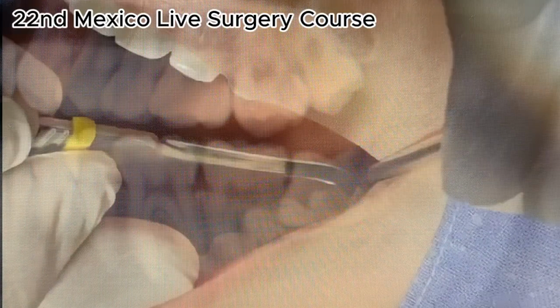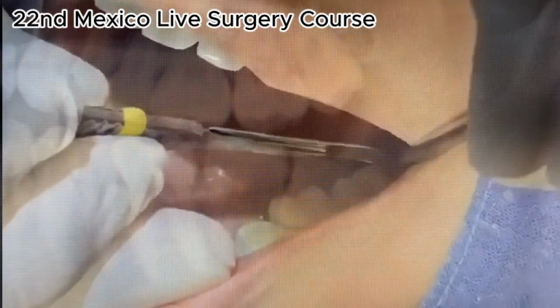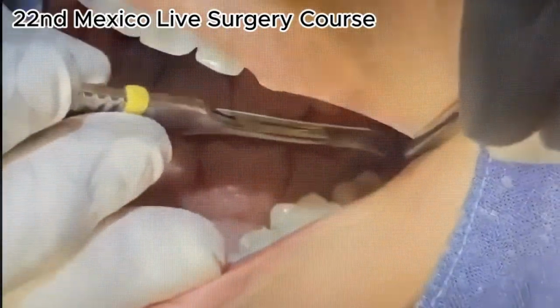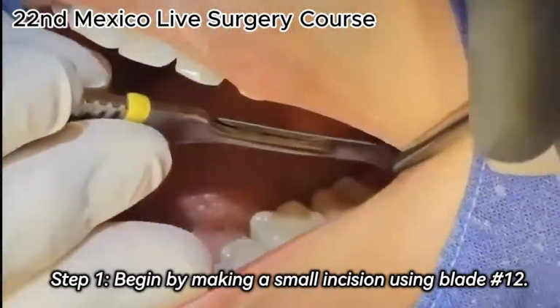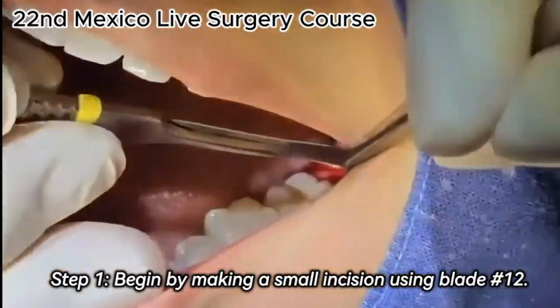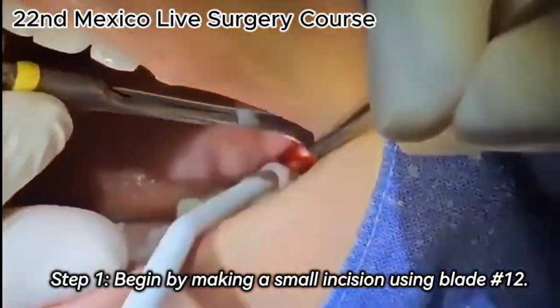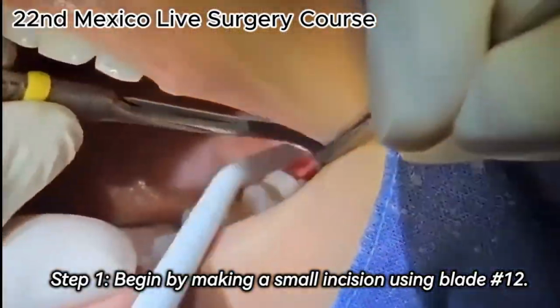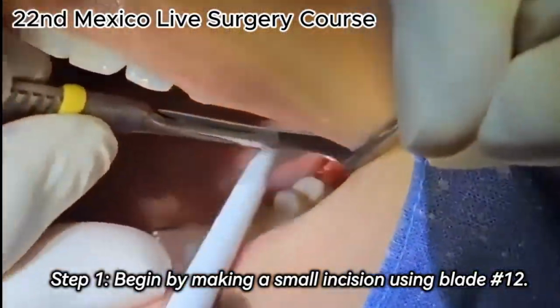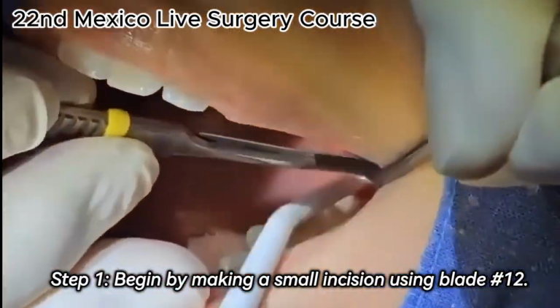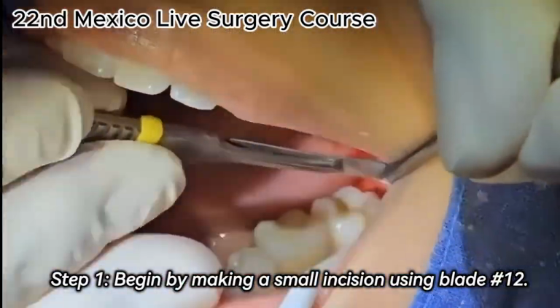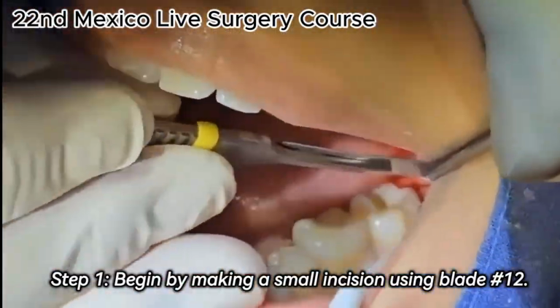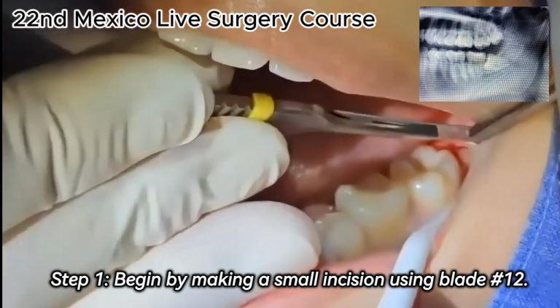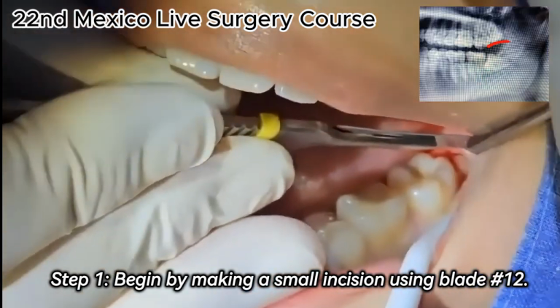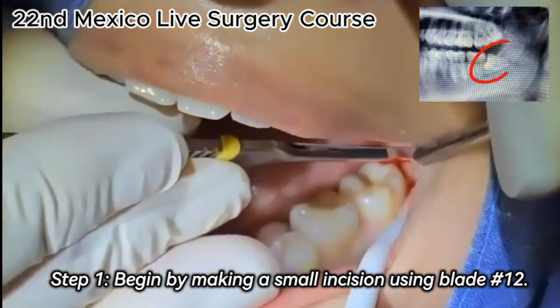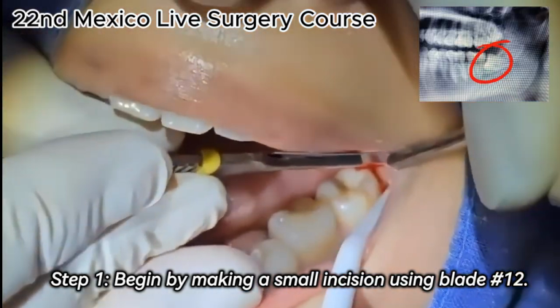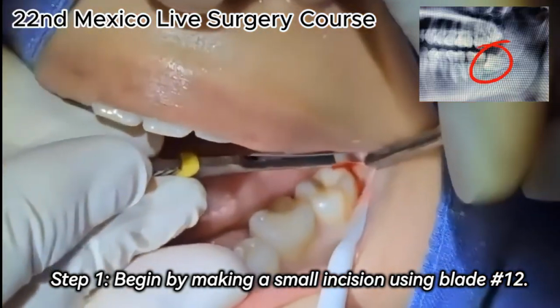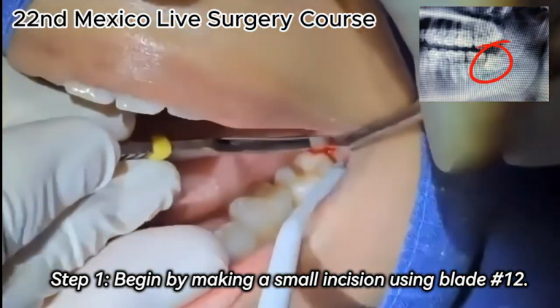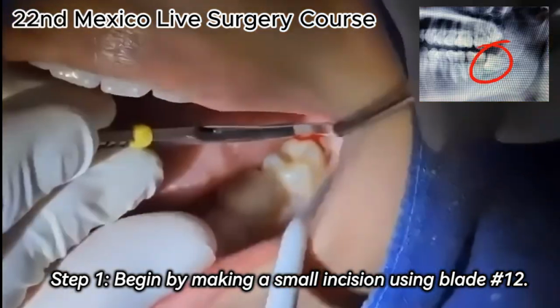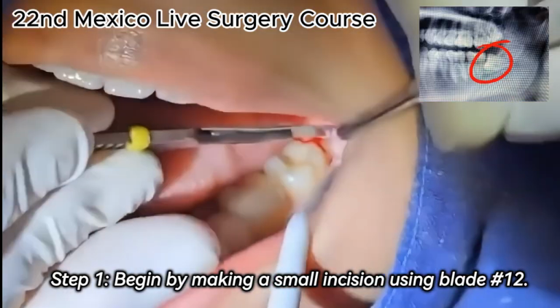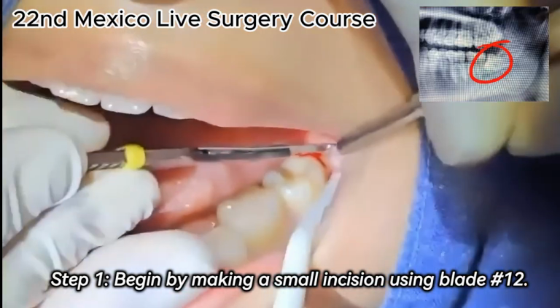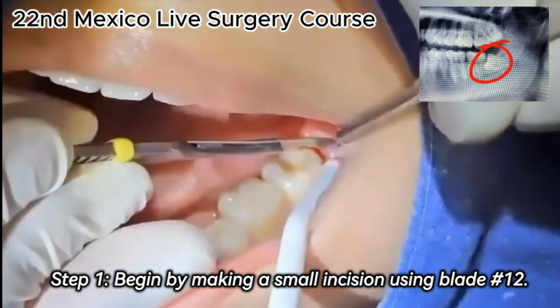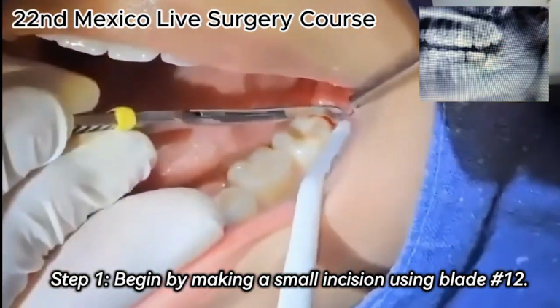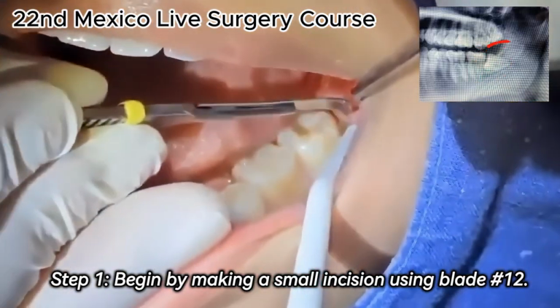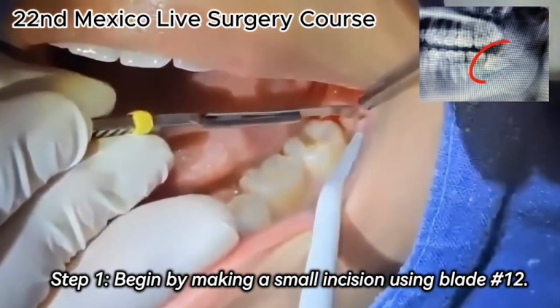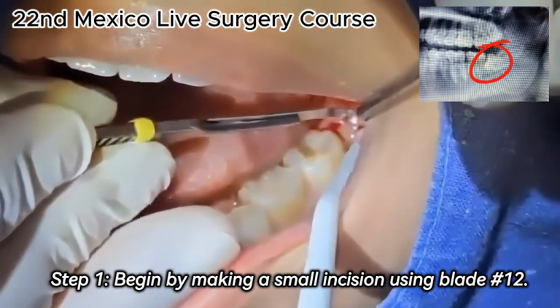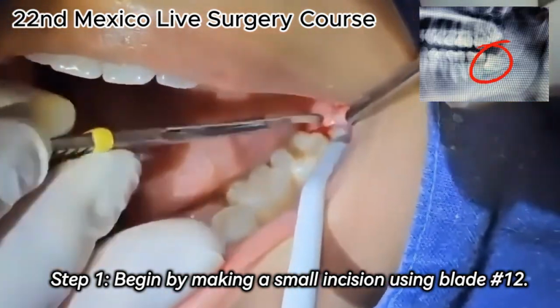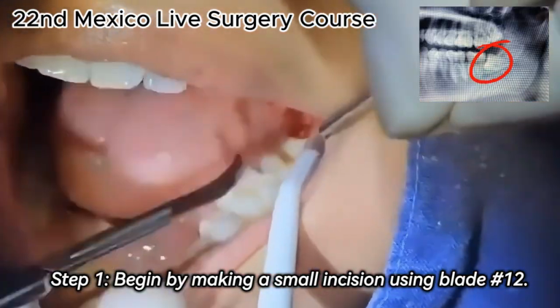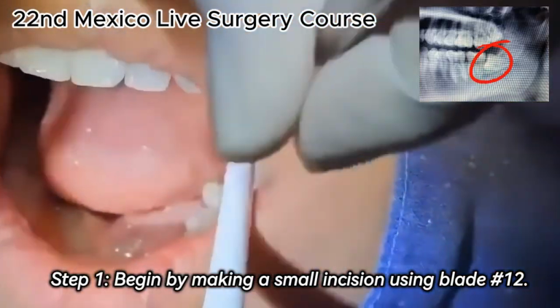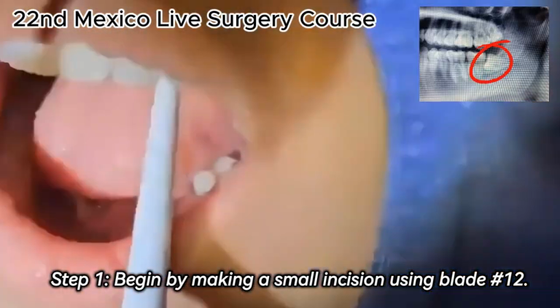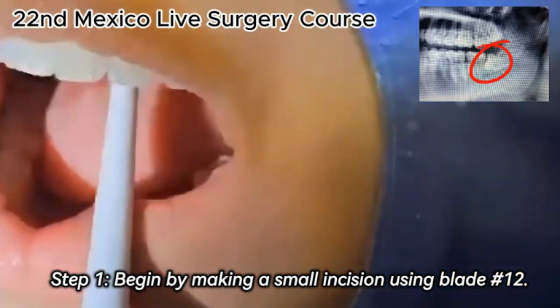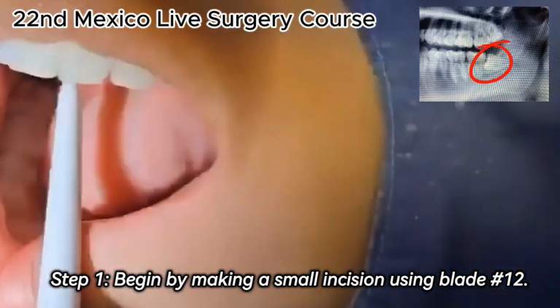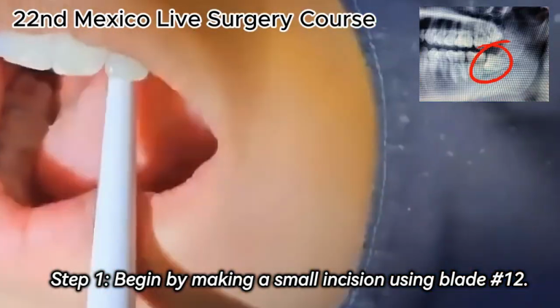Step 1. Begin by making a small incision using blade number 12.